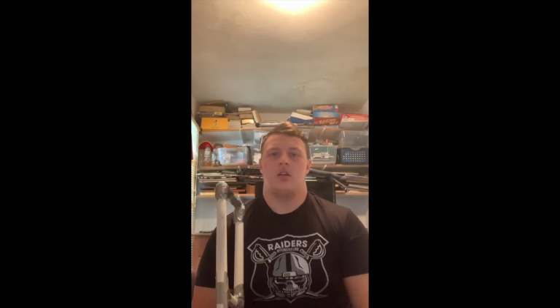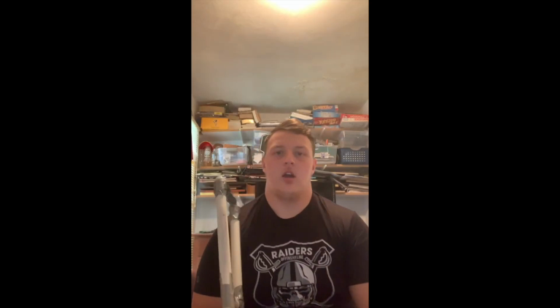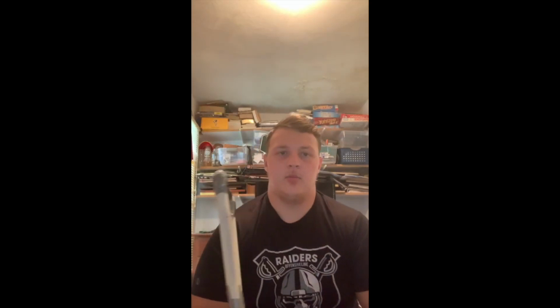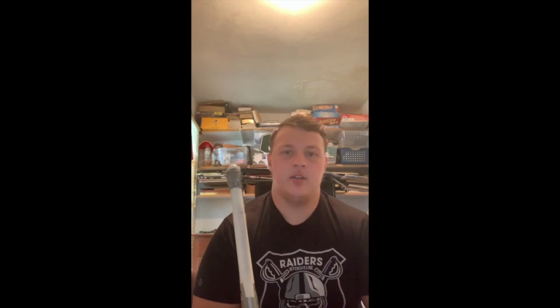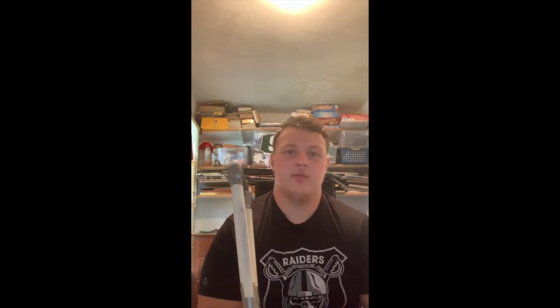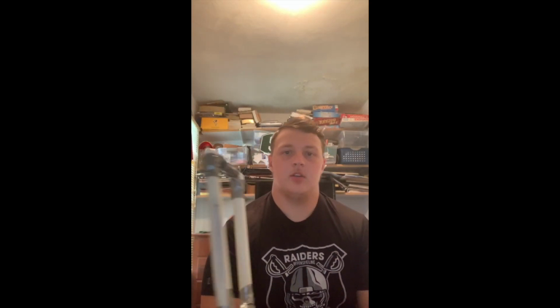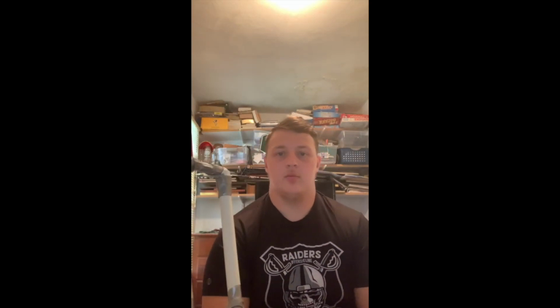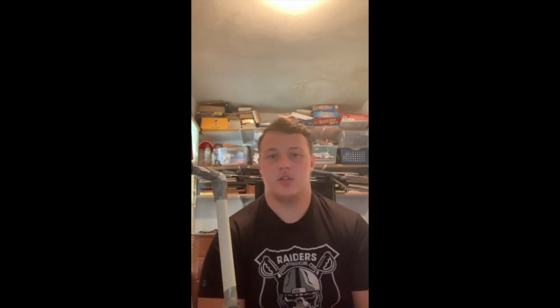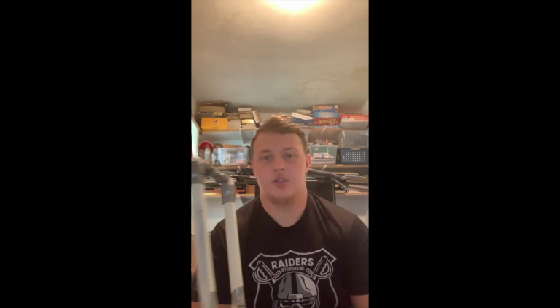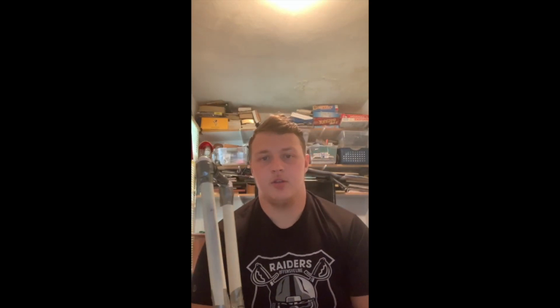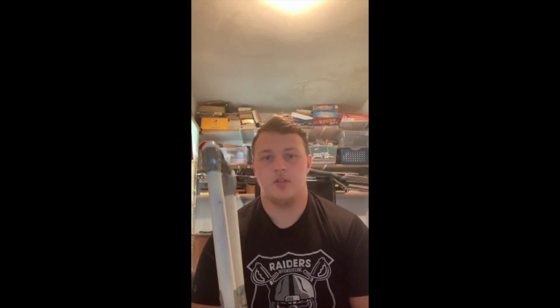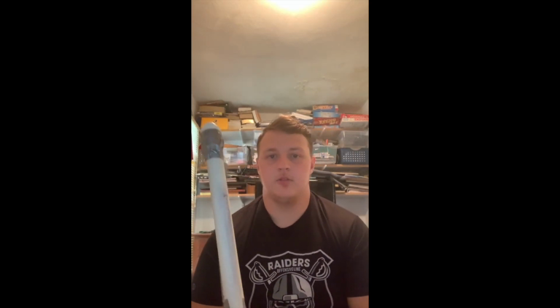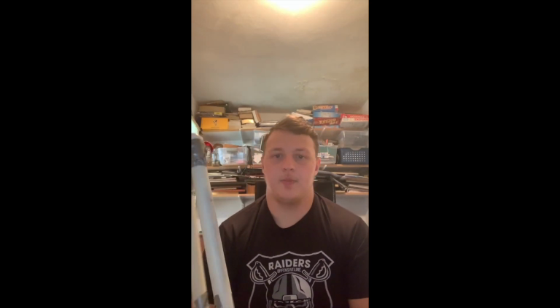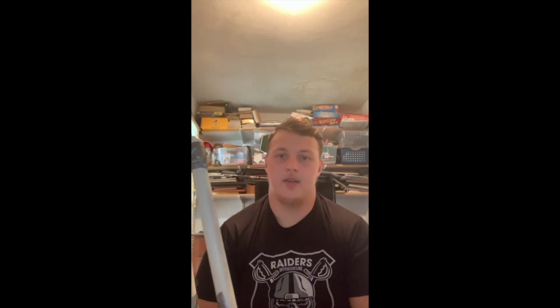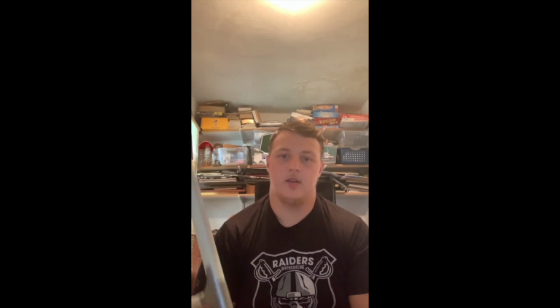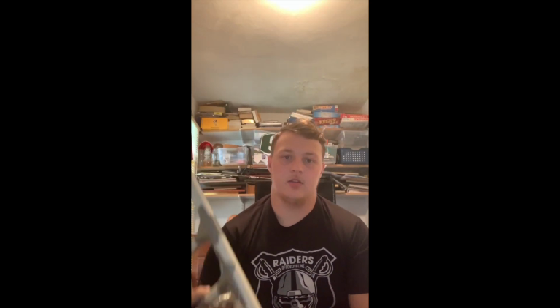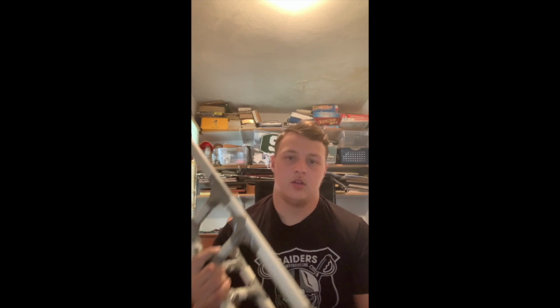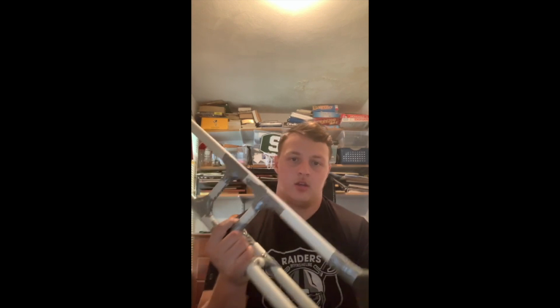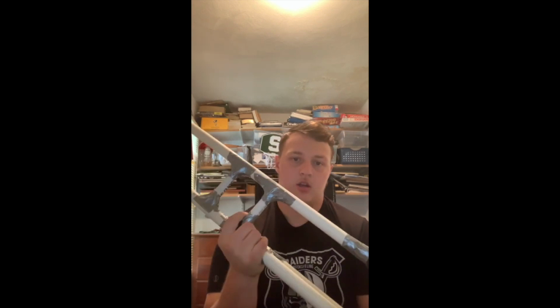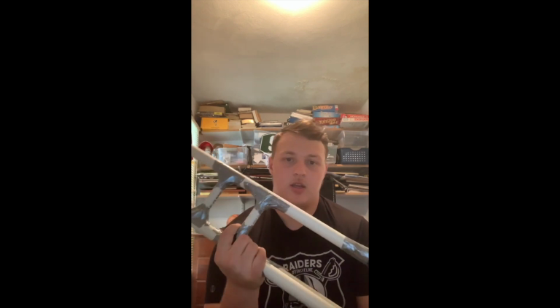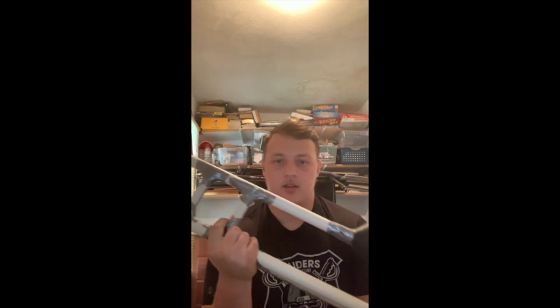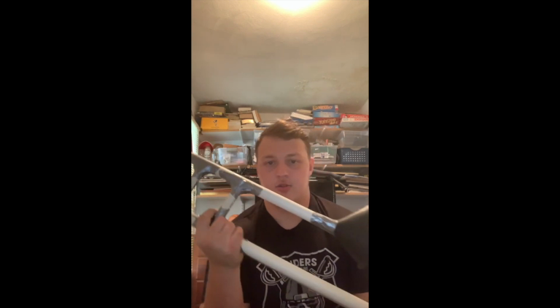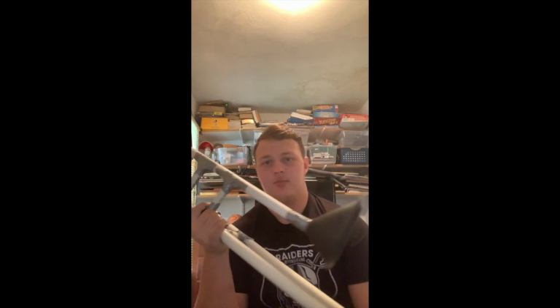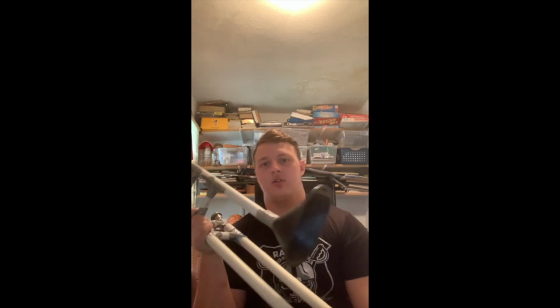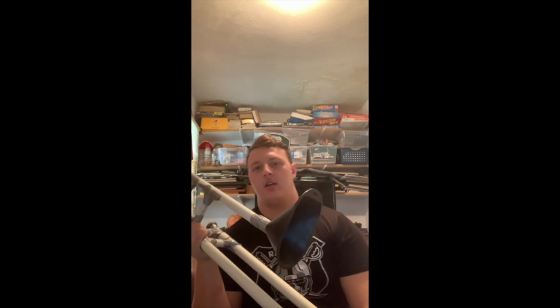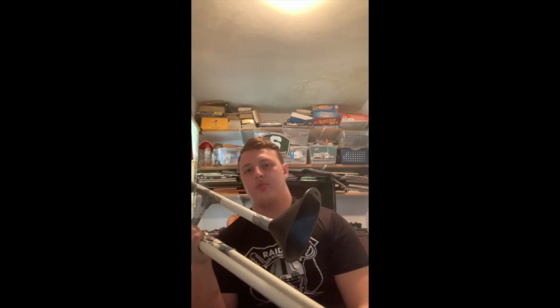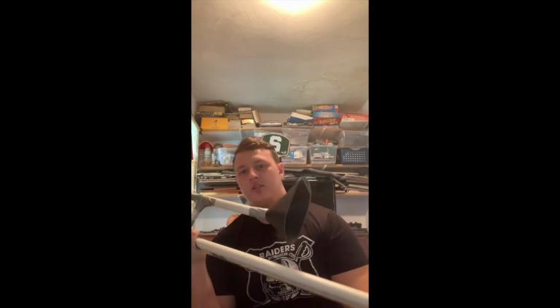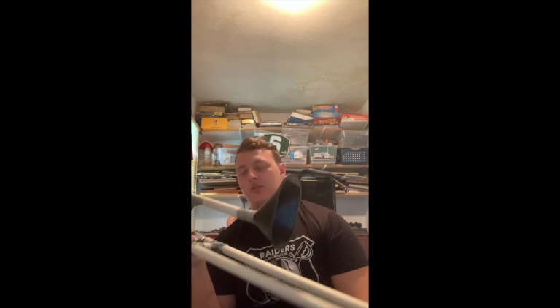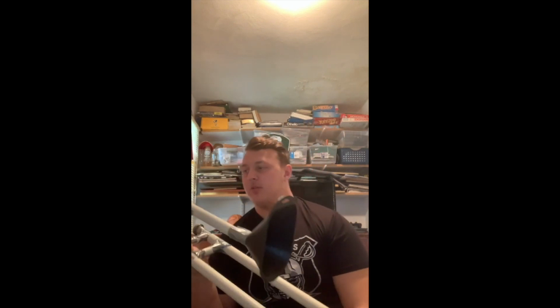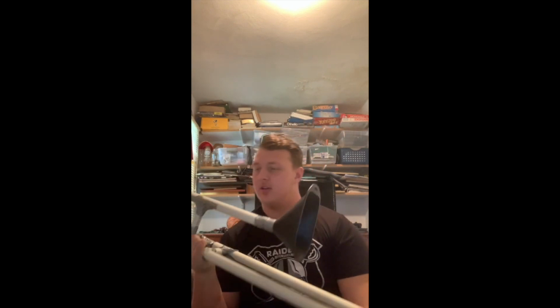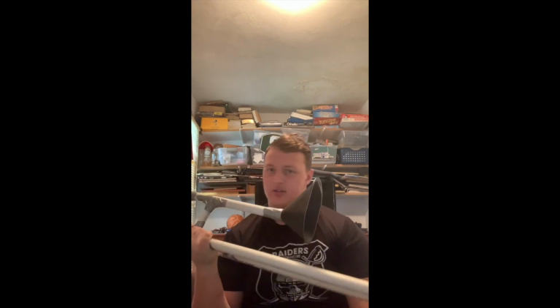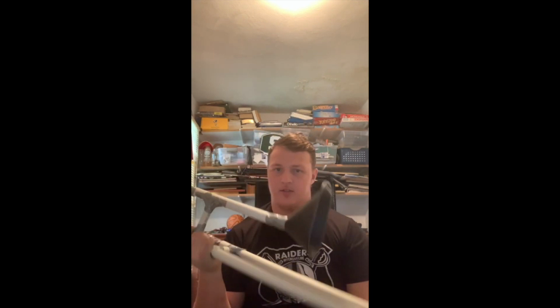I'm Ryan. I'm a civil engineering major, and I made a trombone out of PVC pipe and duct tape.